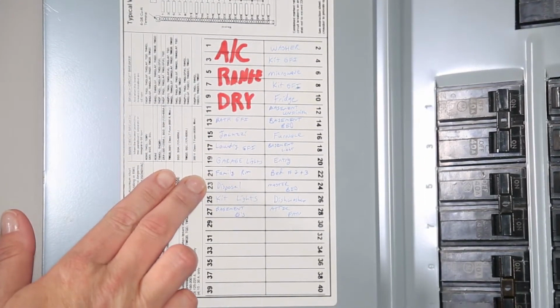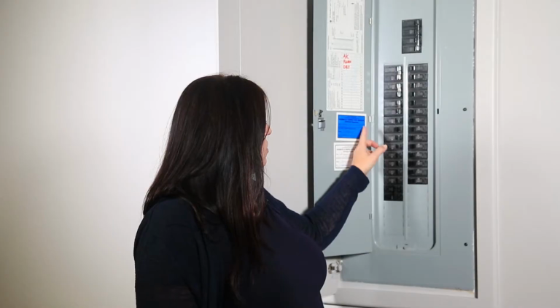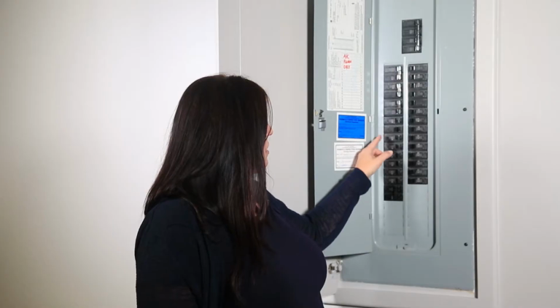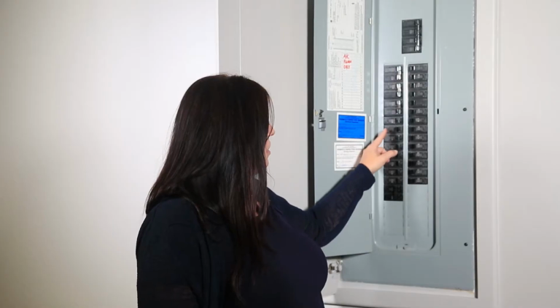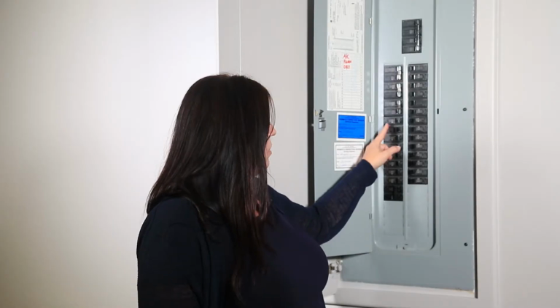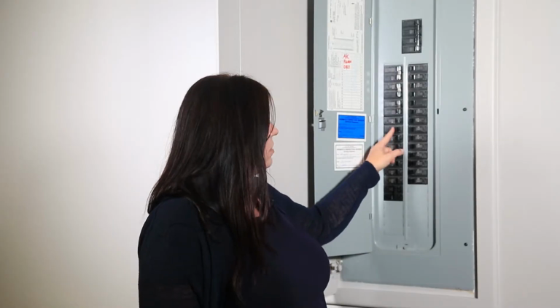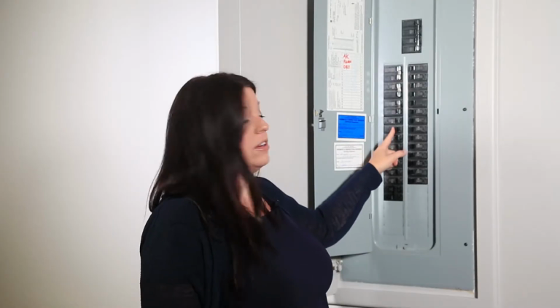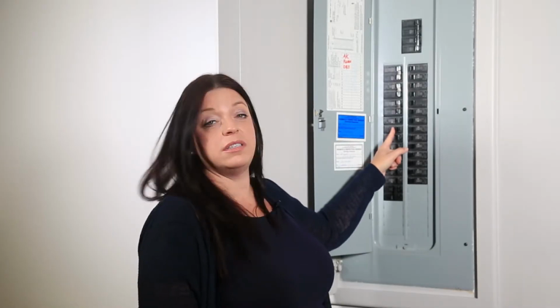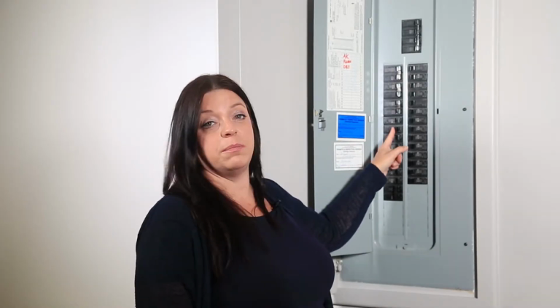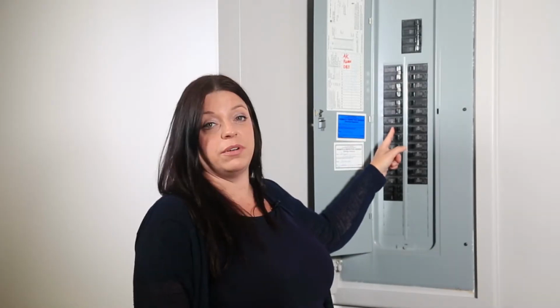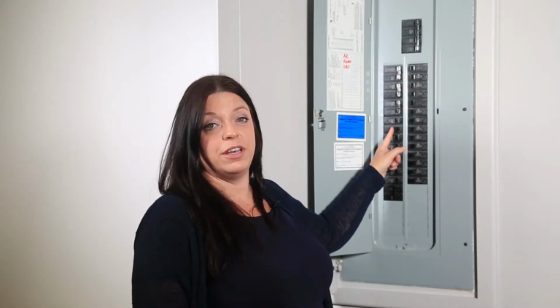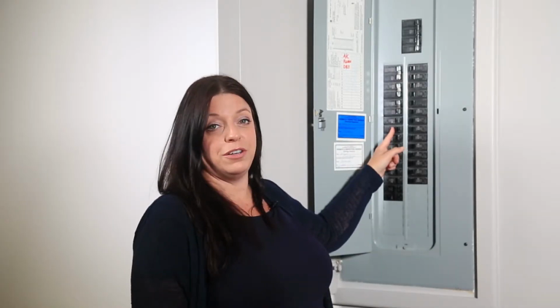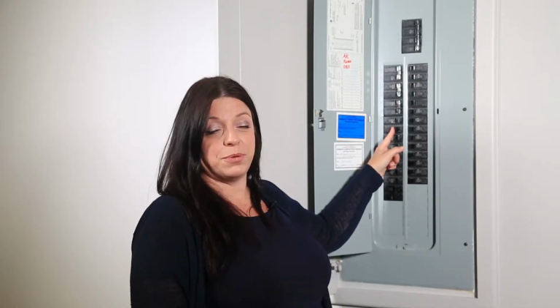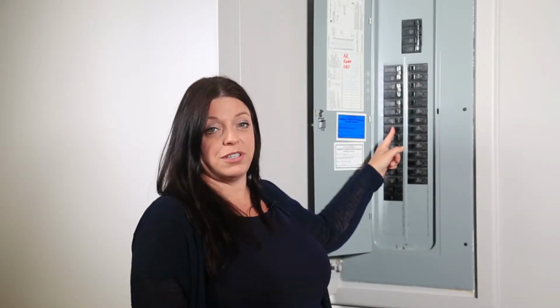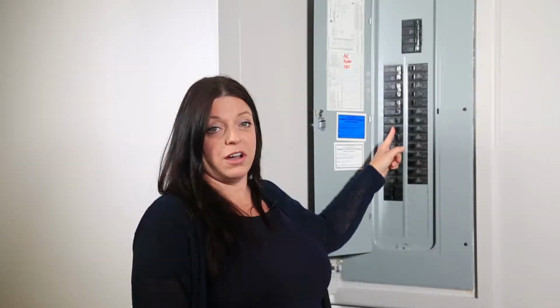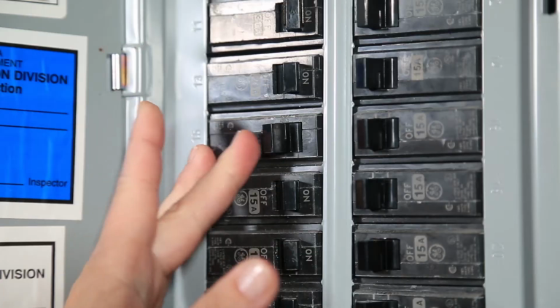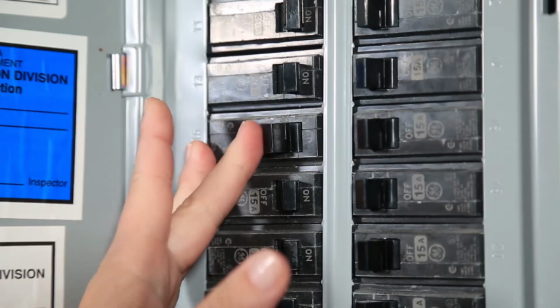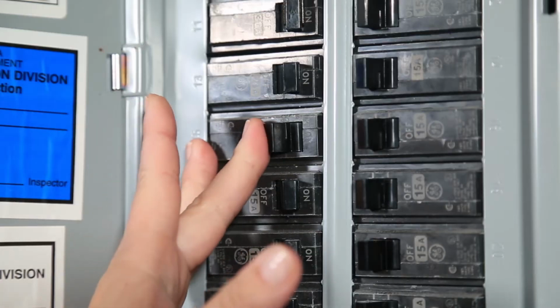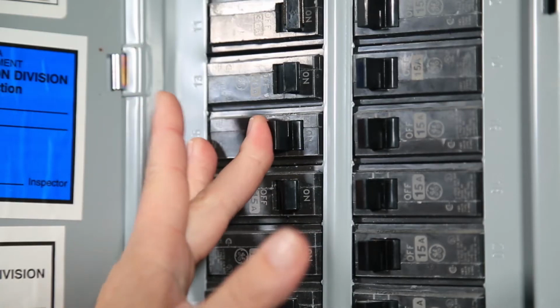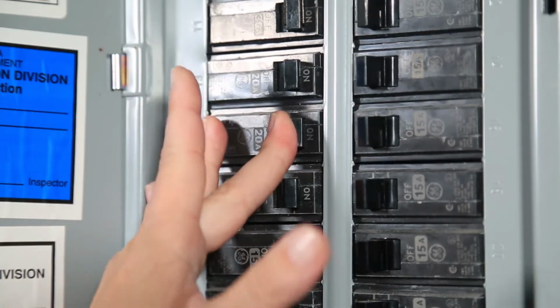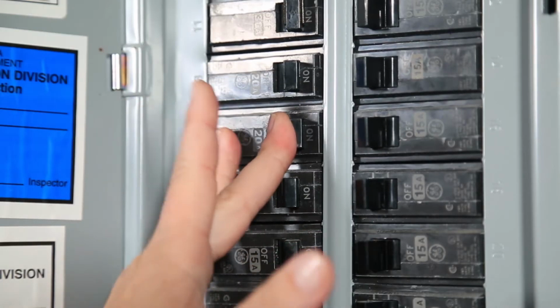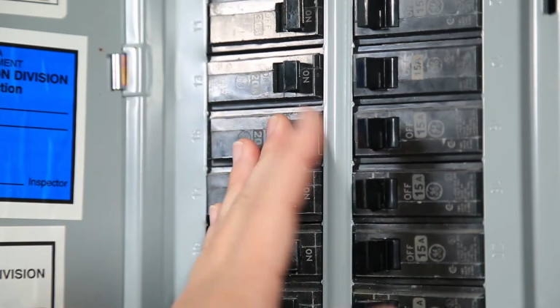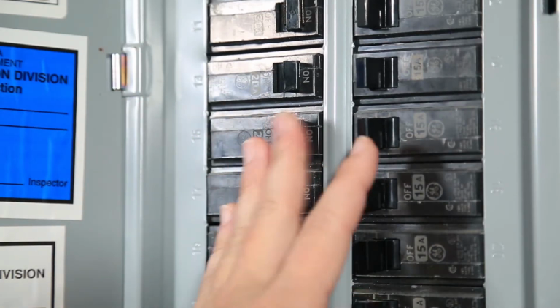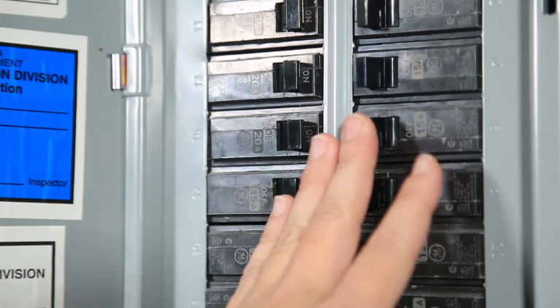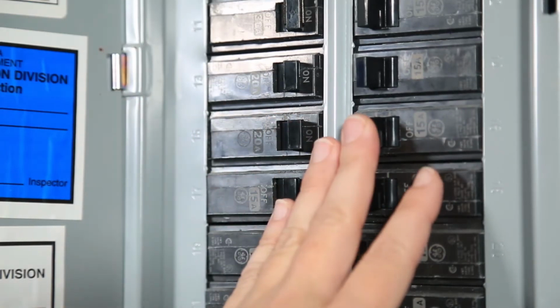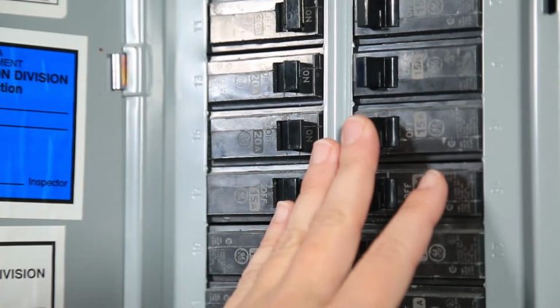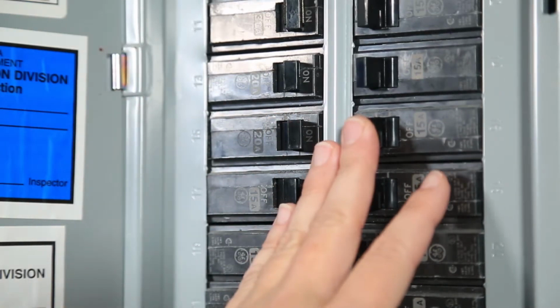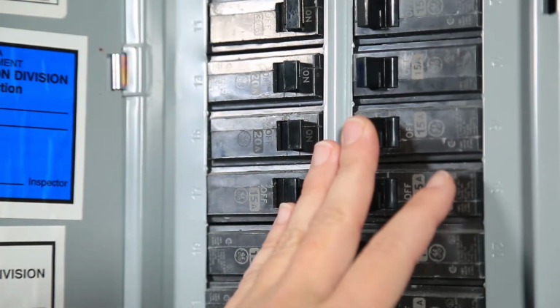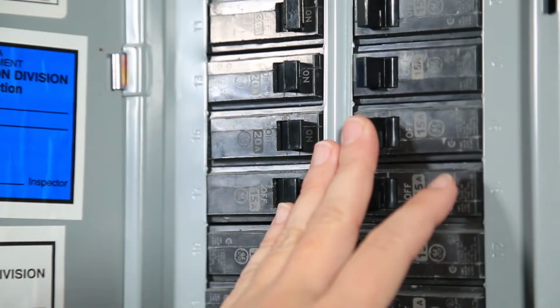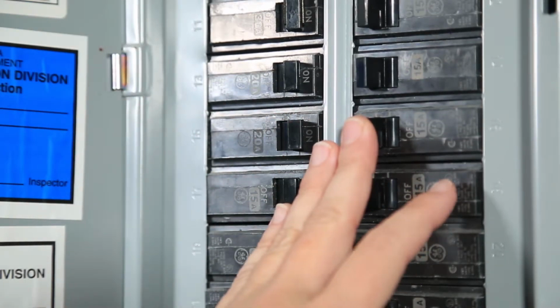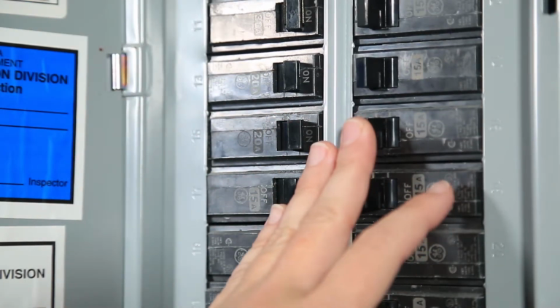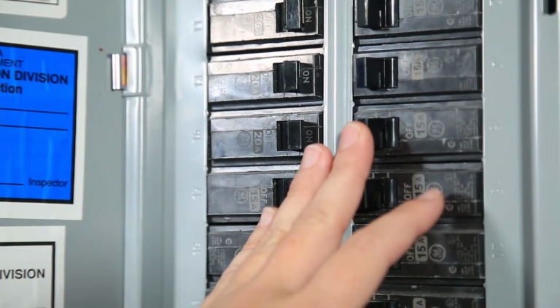To reset that breaker is fairly simple. You just push it to the on position, and when you hear that click, power has been restored to that circuit.